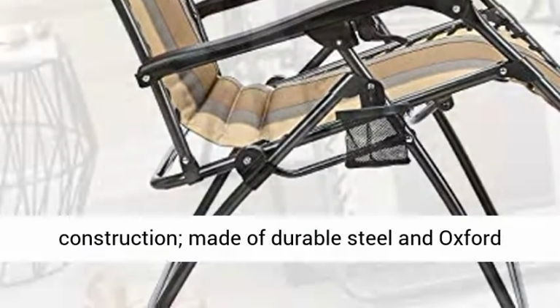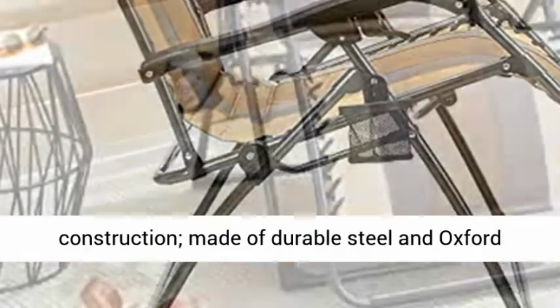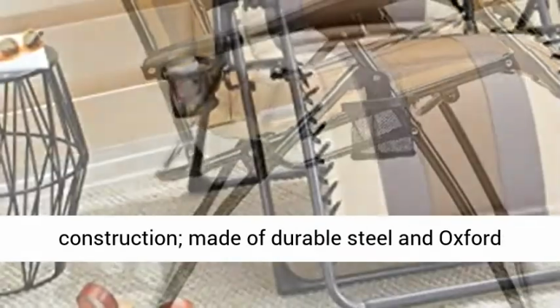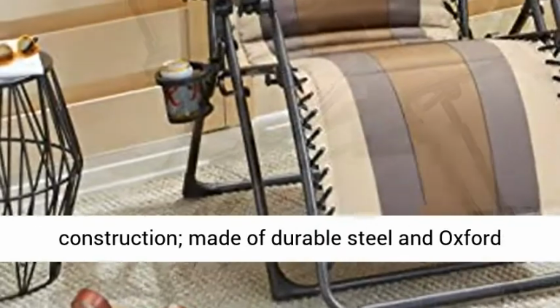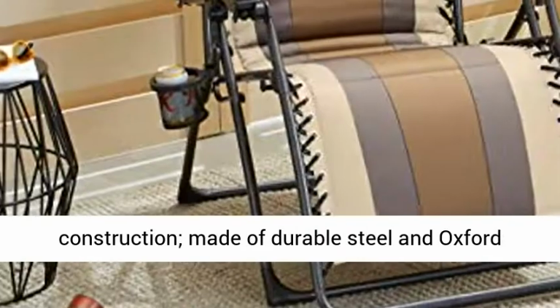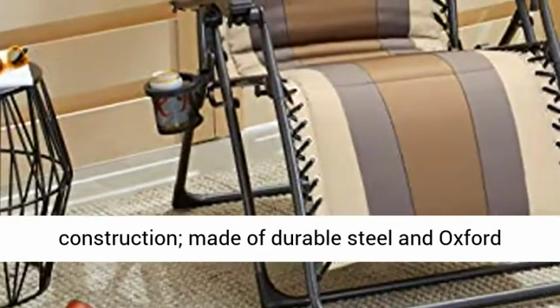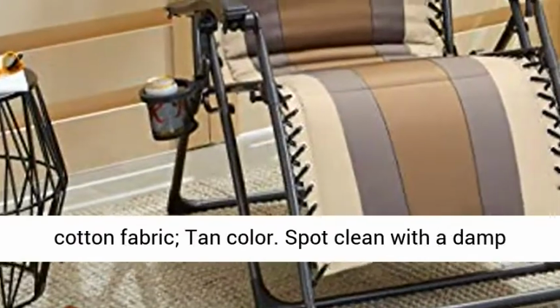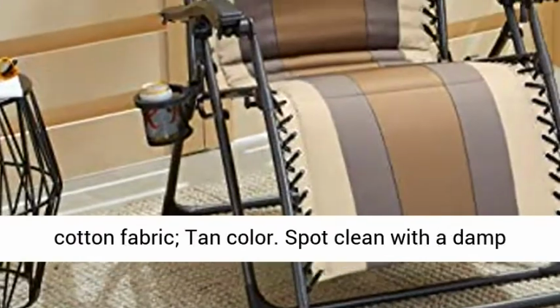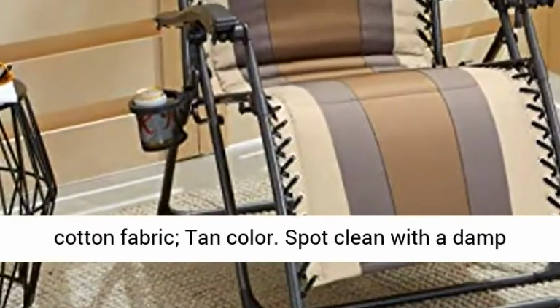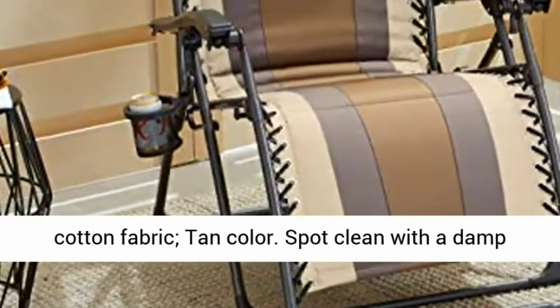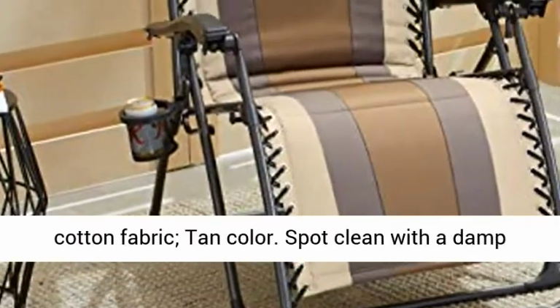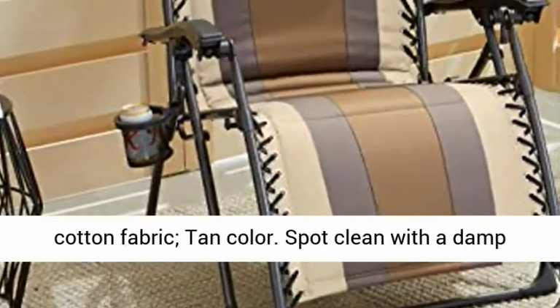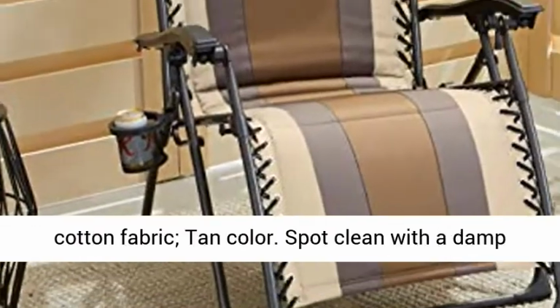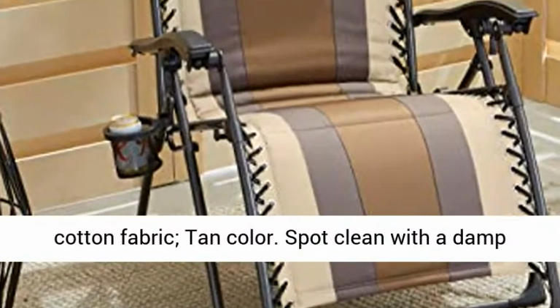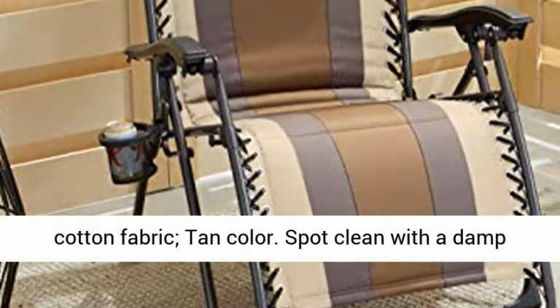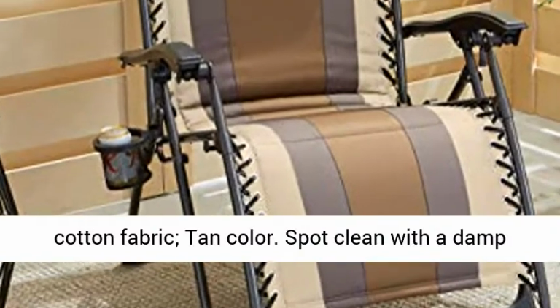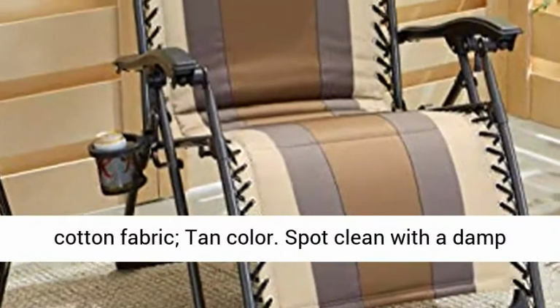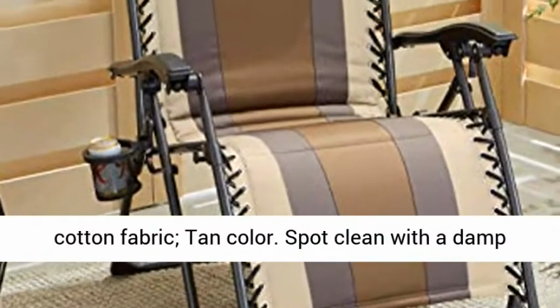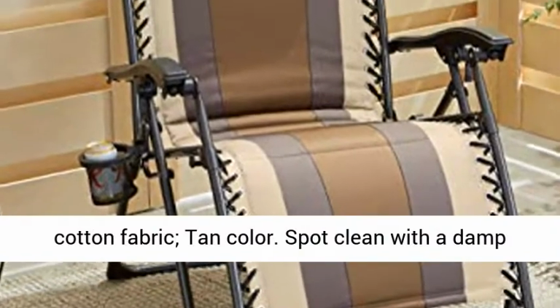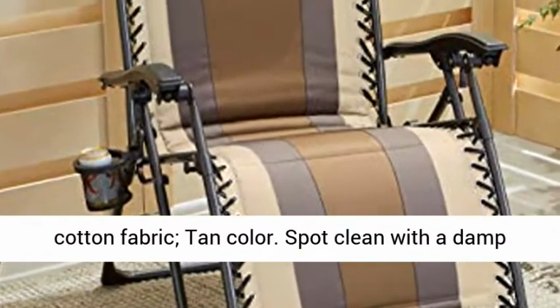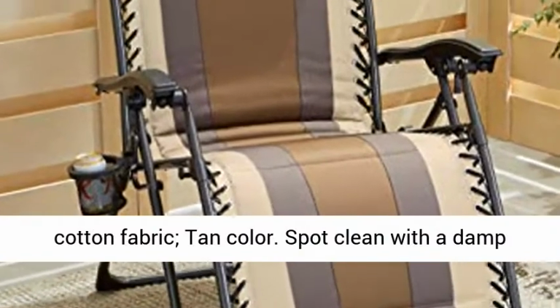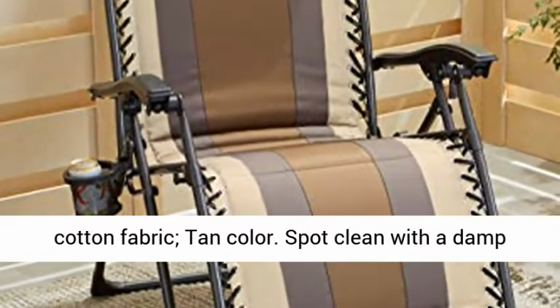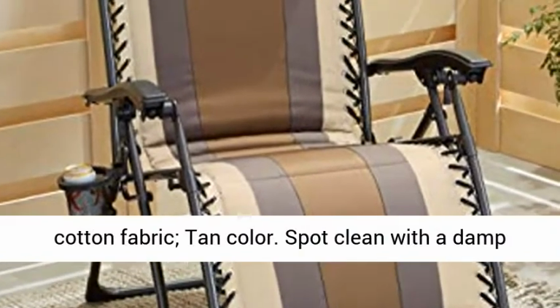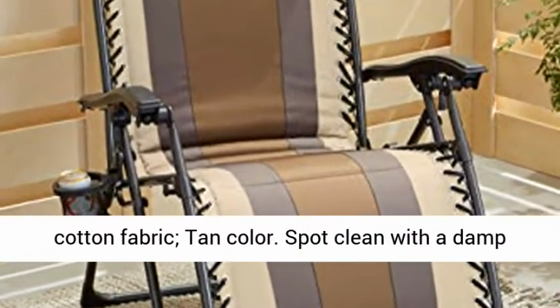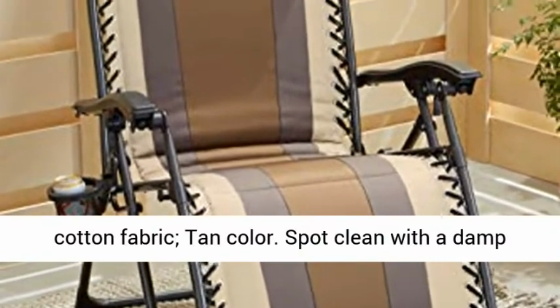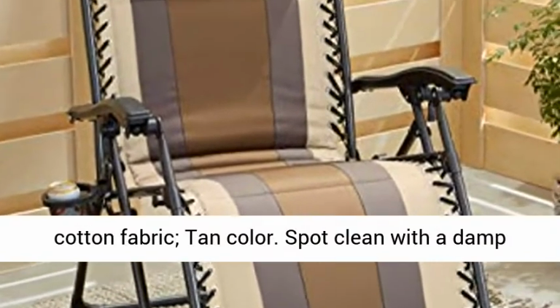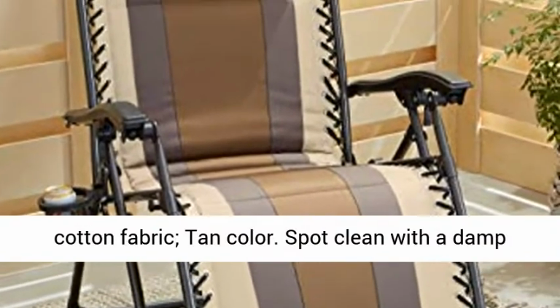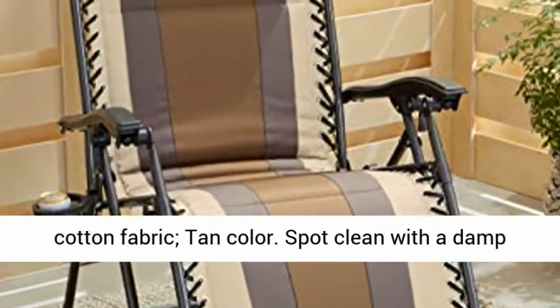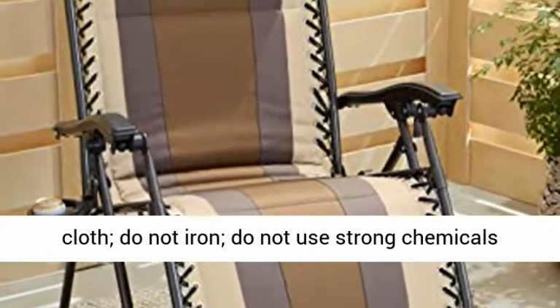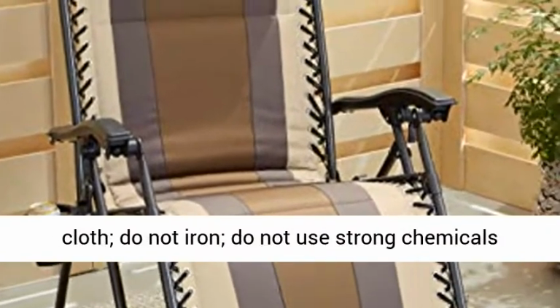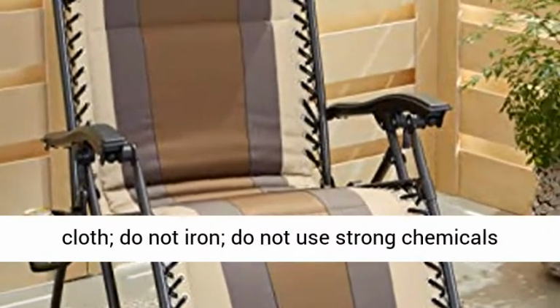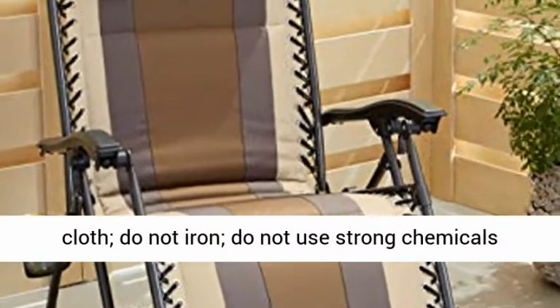Spot clean with a damp cloth. Do not iron. Do not use strong chemicals for cleaning.